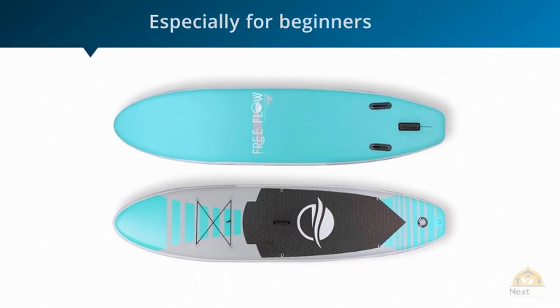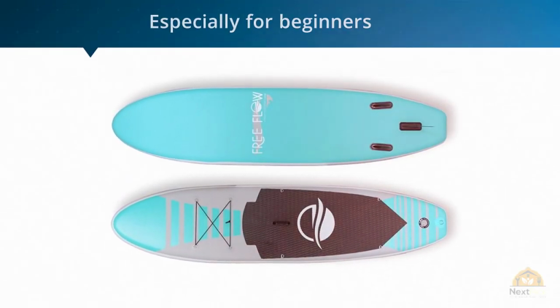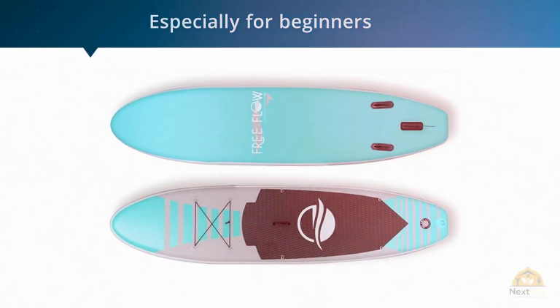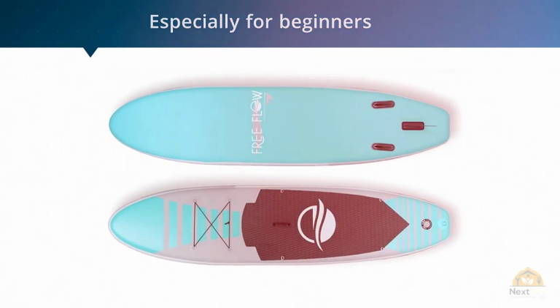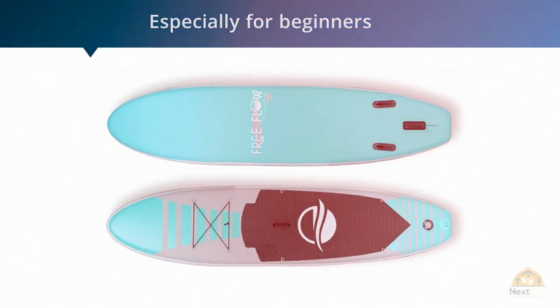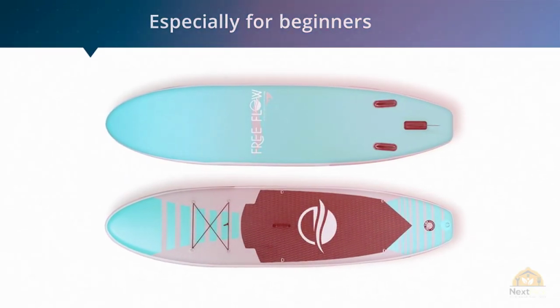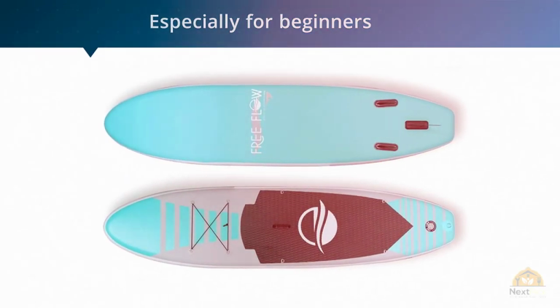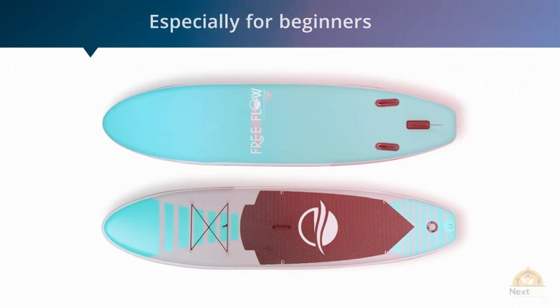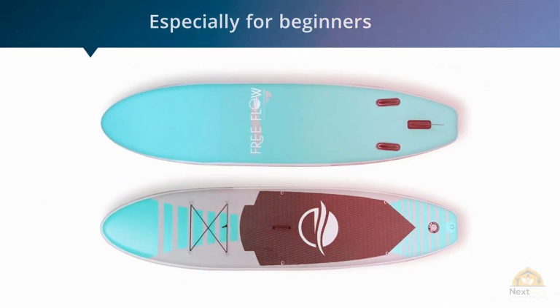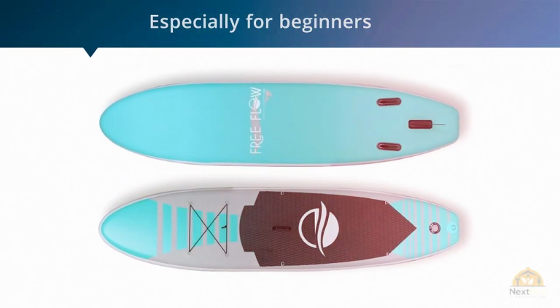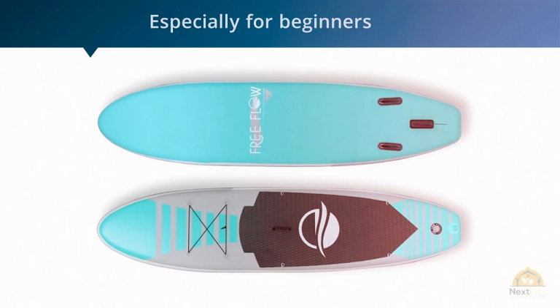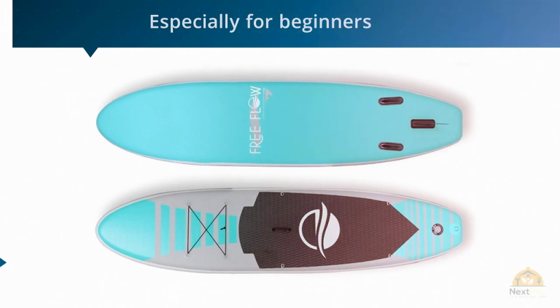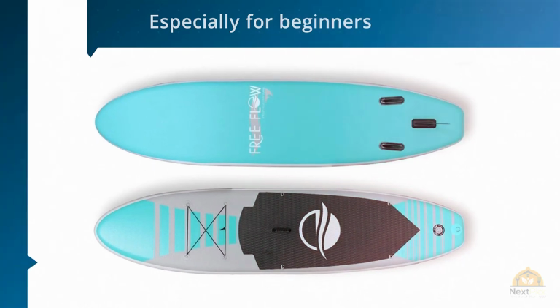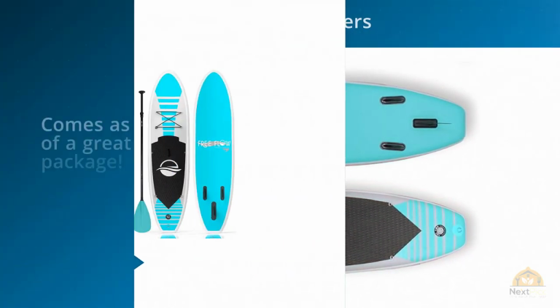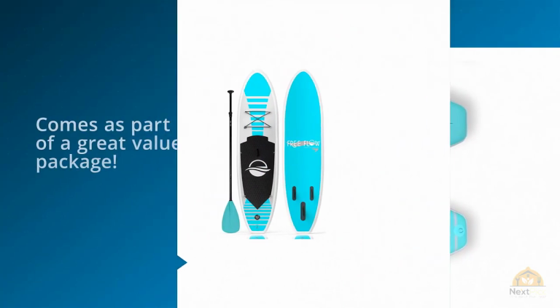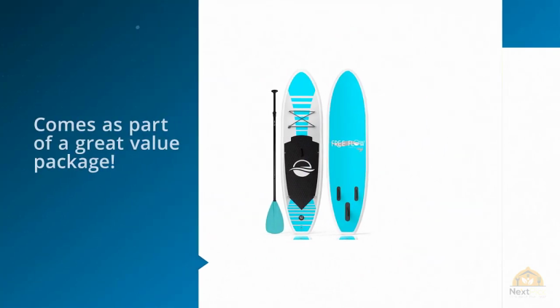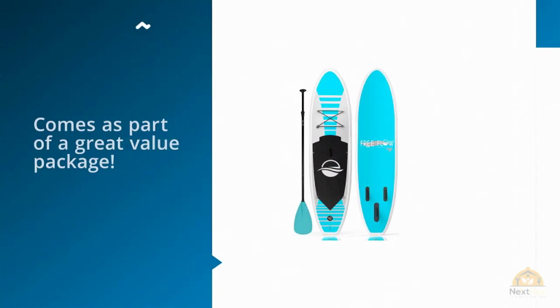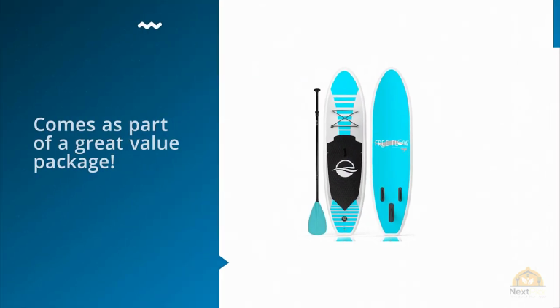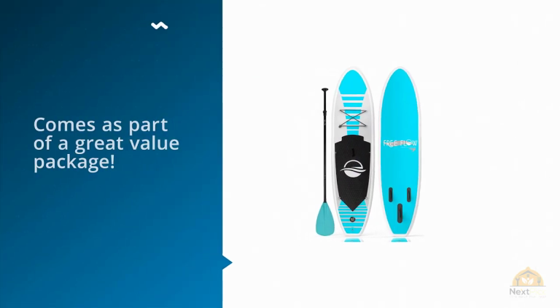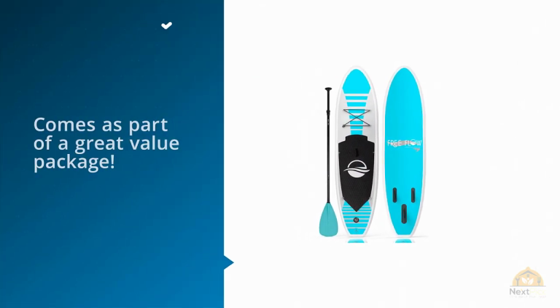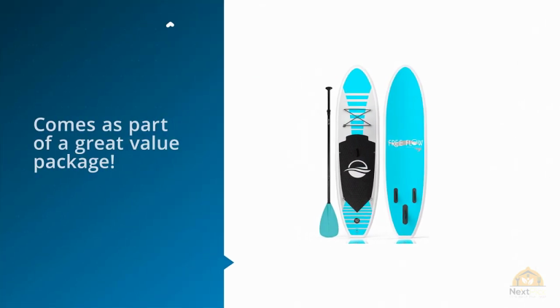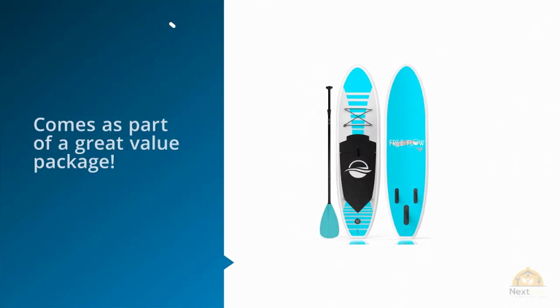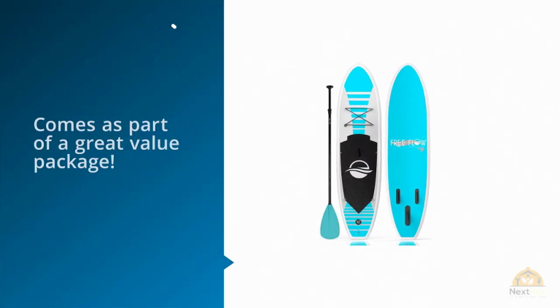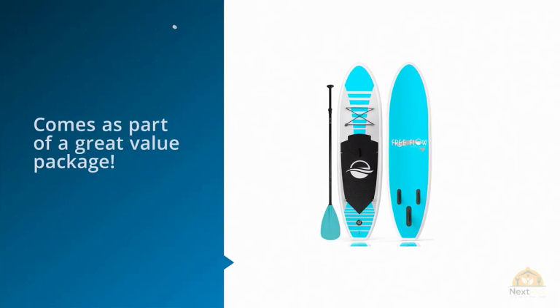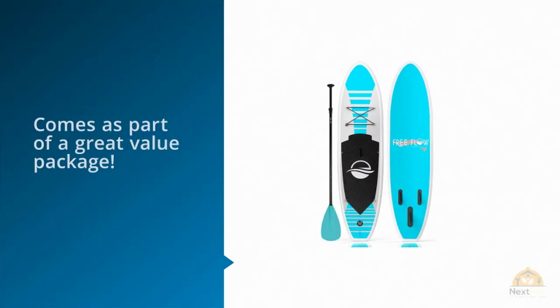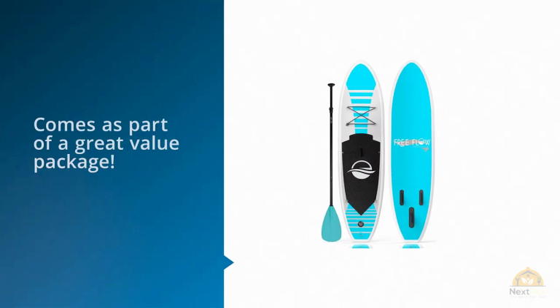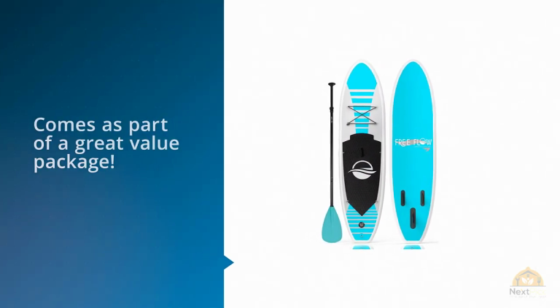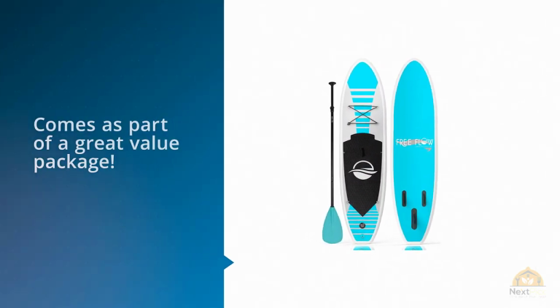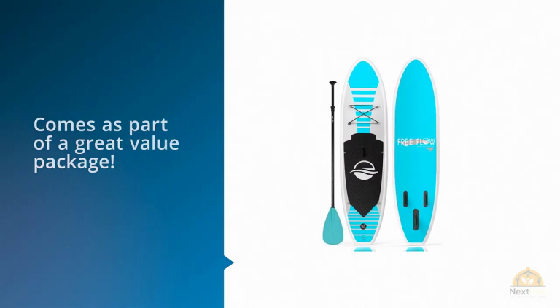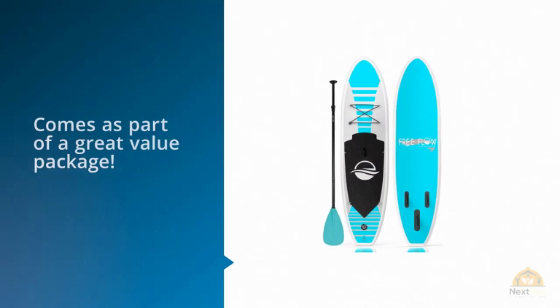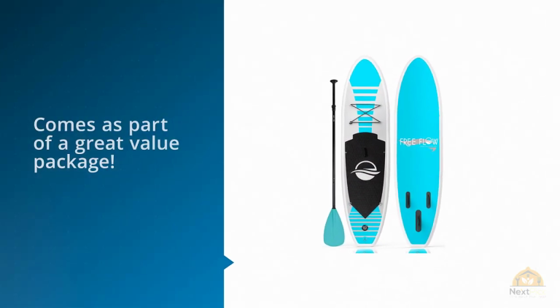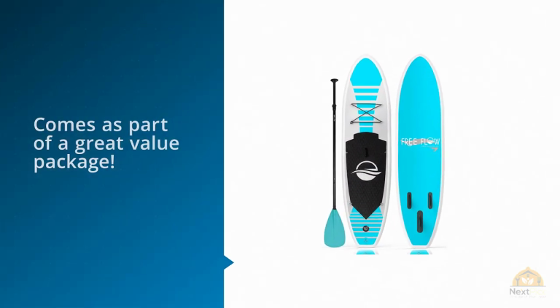However, this board is not only practical and convenient, but it also comes as part of a great value package, as well as the awesome Serene Life Paddleboard.